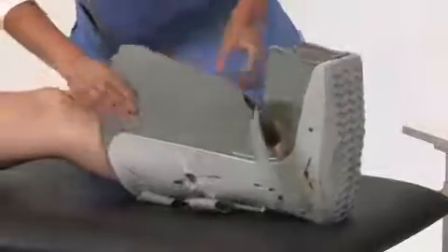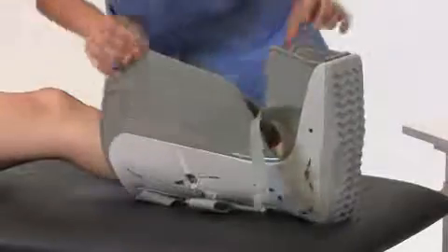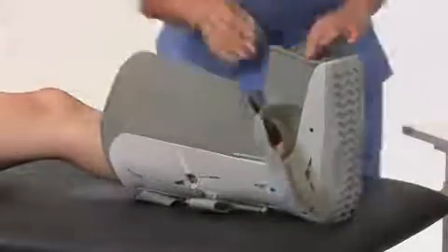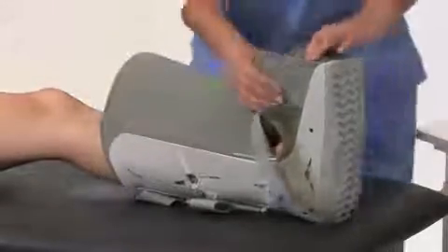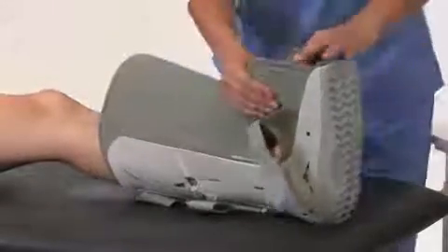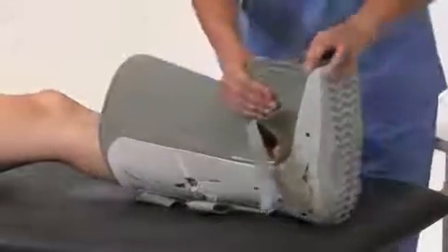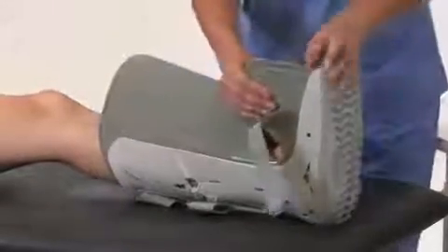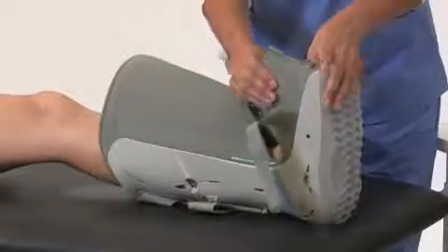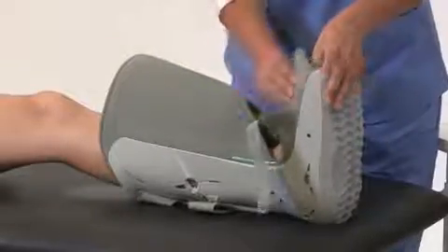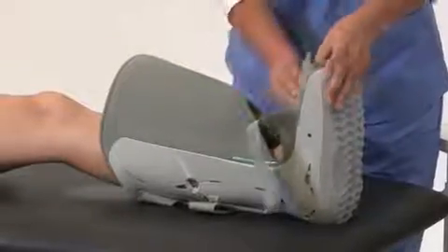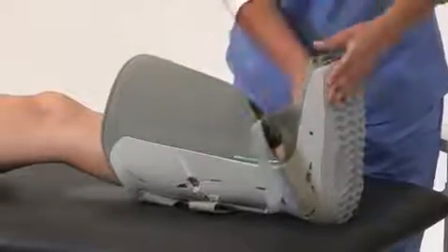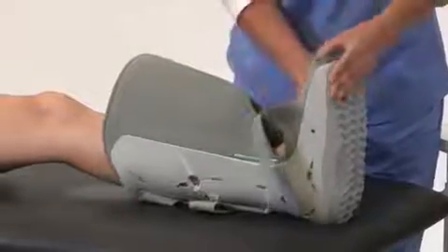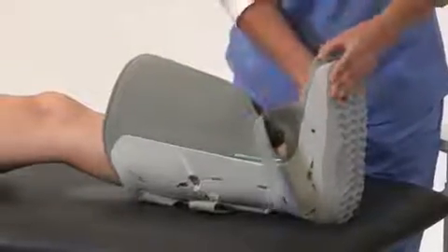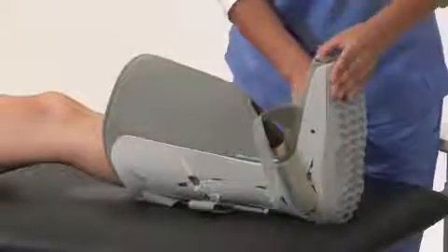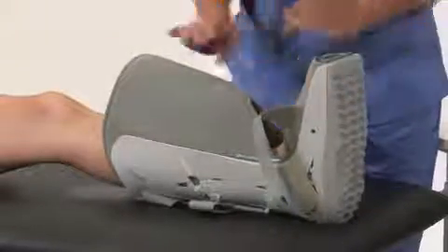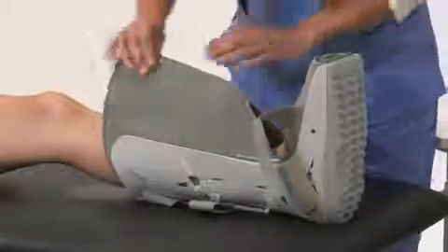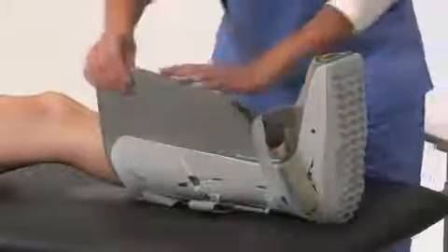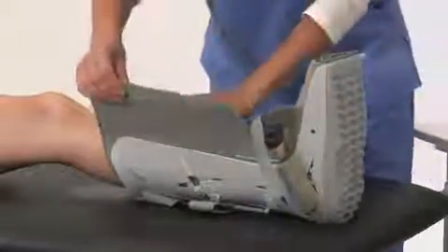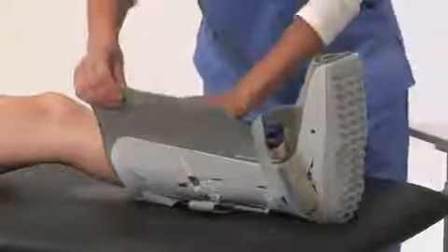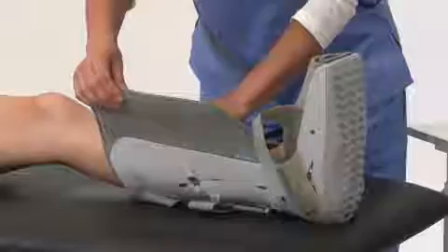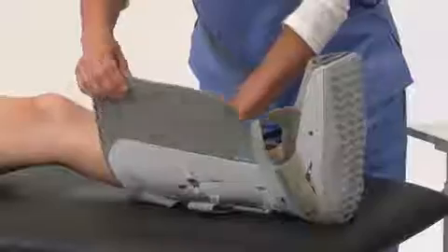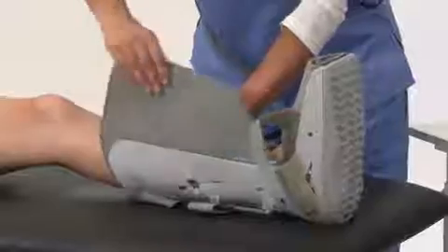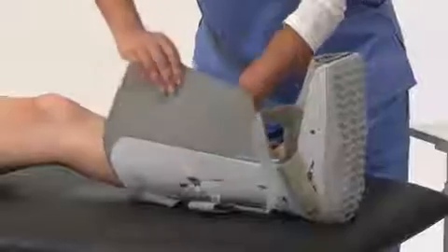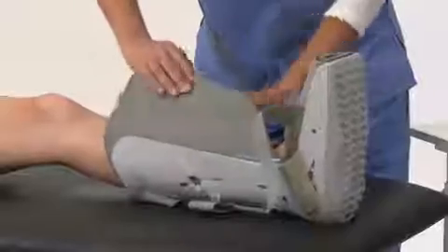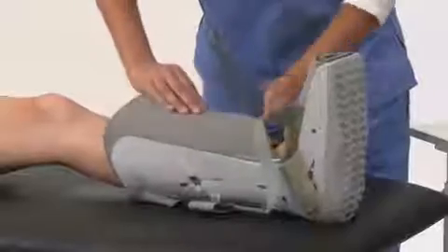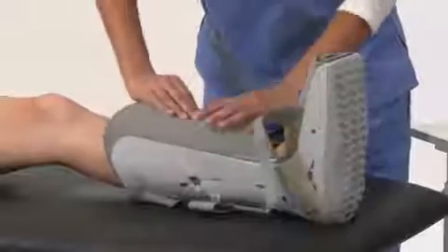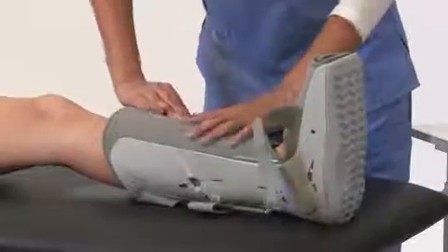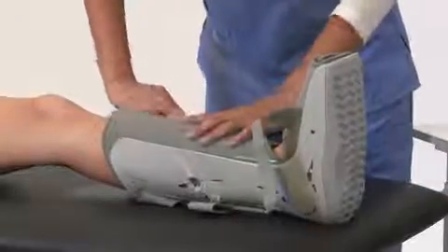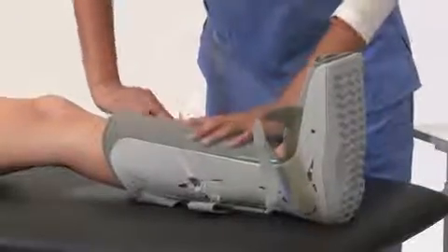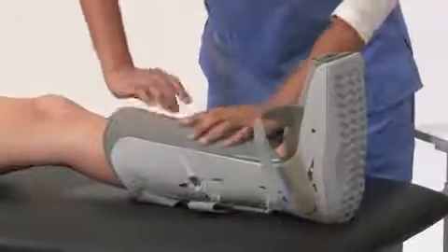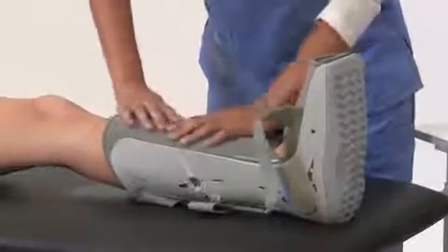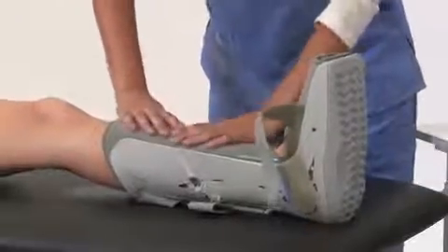Next, wrap the liner around your foot and leg. Smooth the wrinkles and secure.